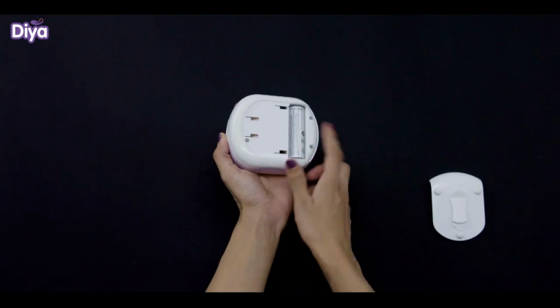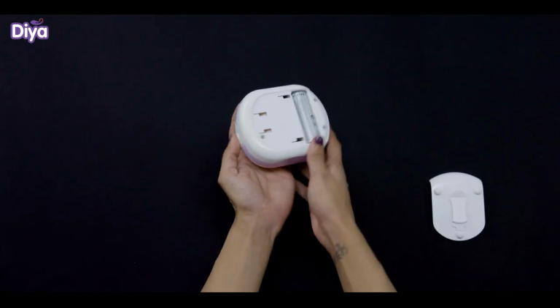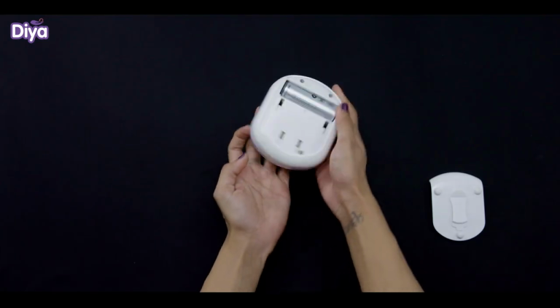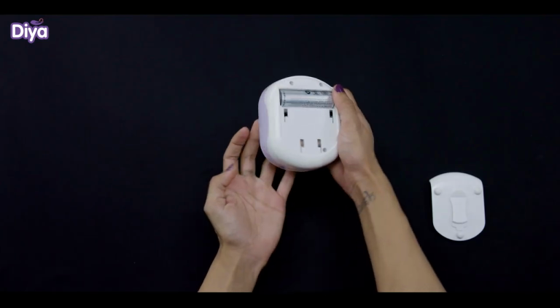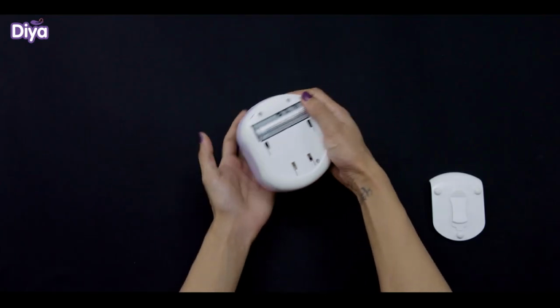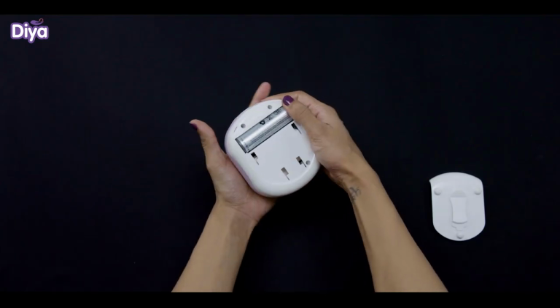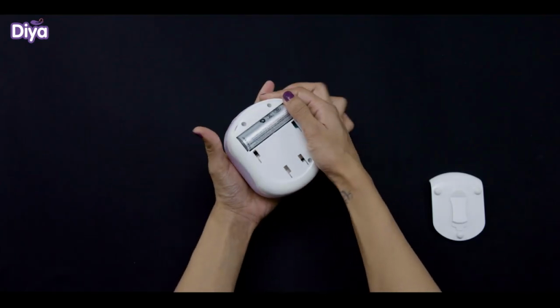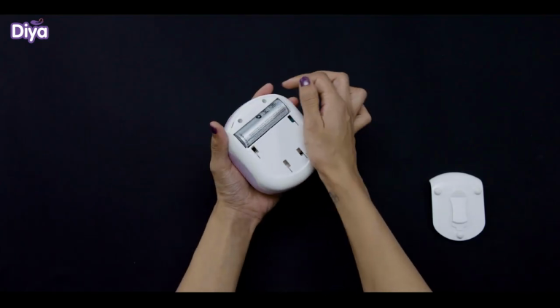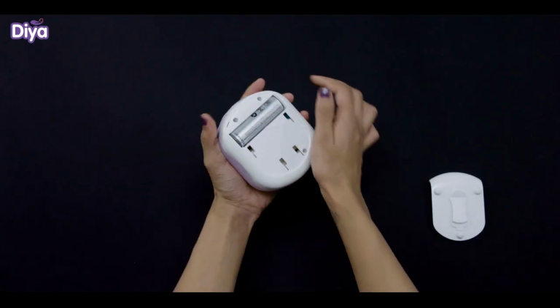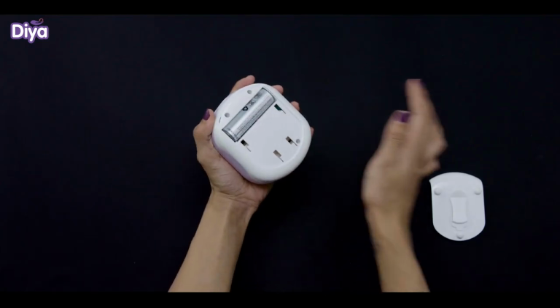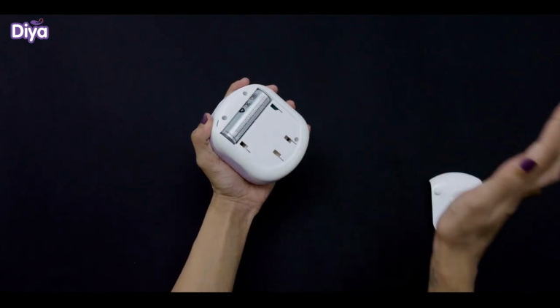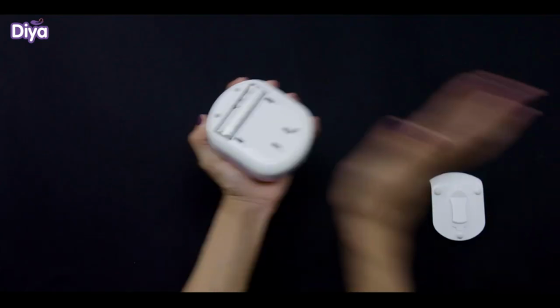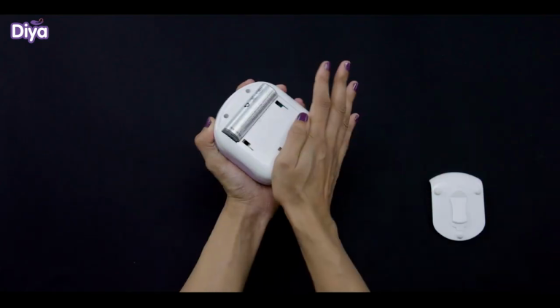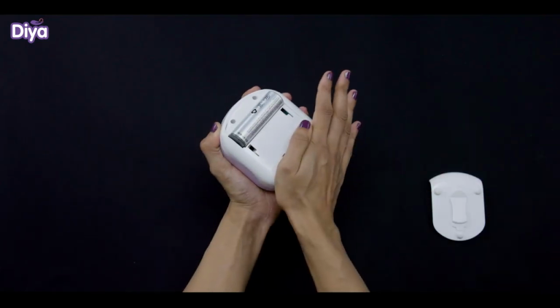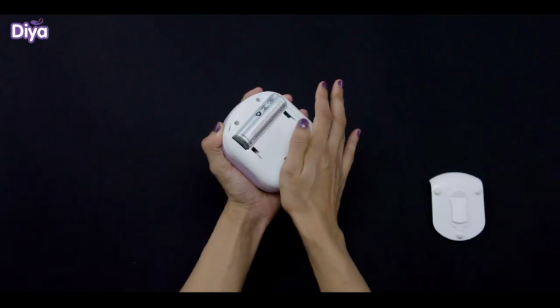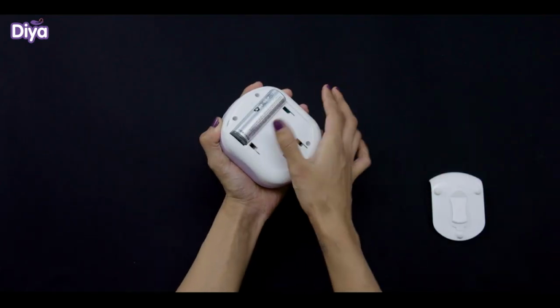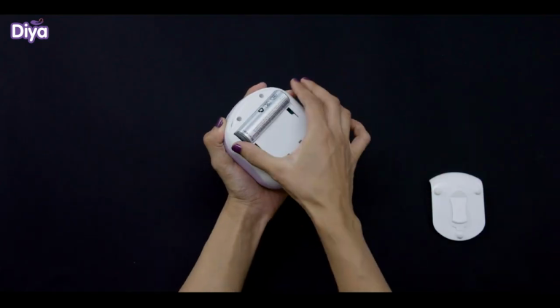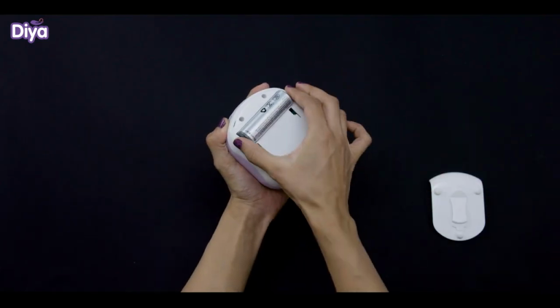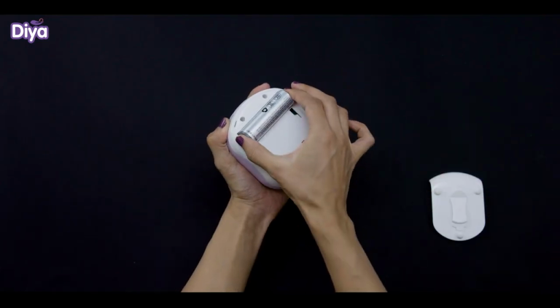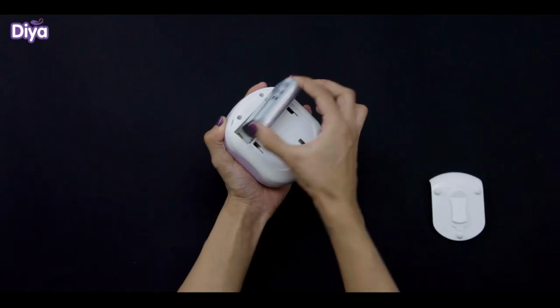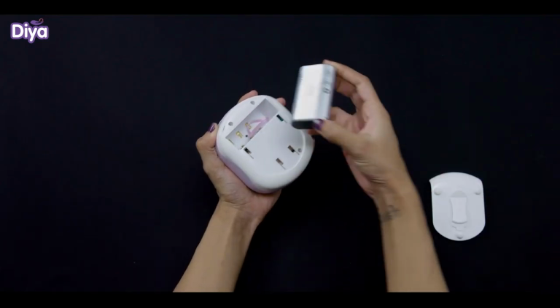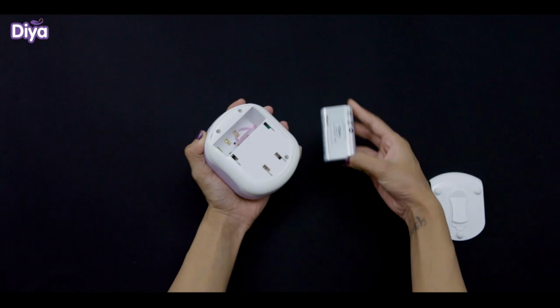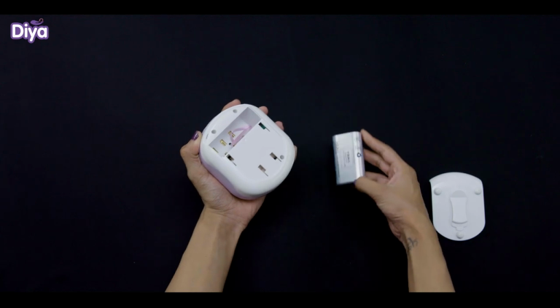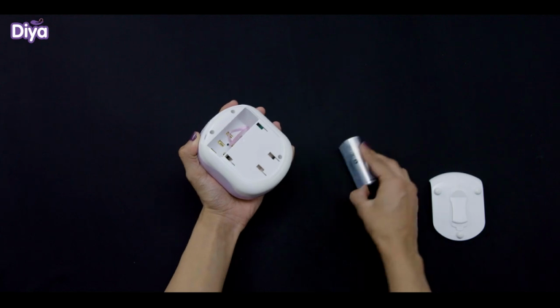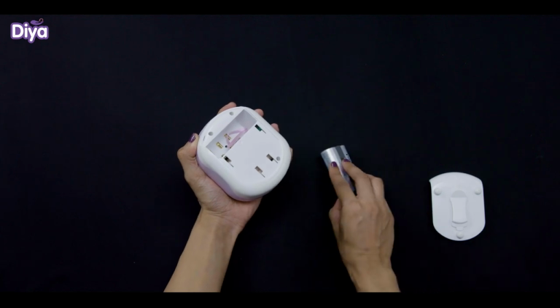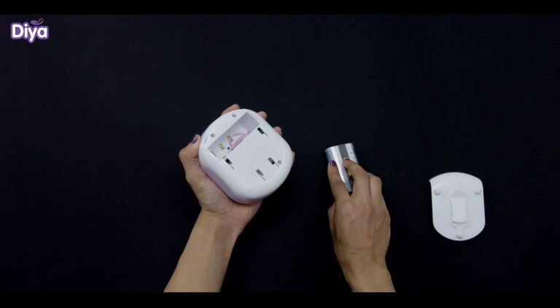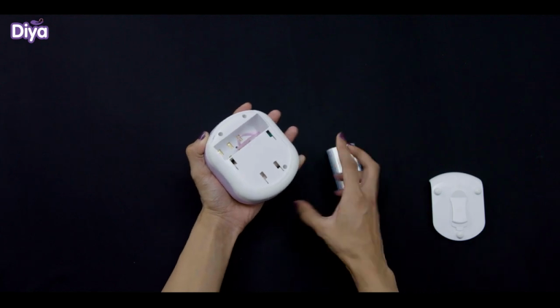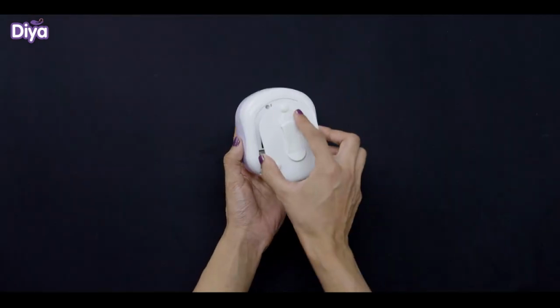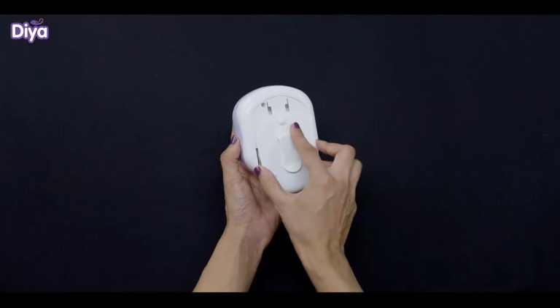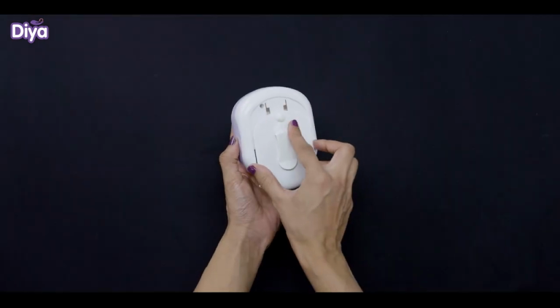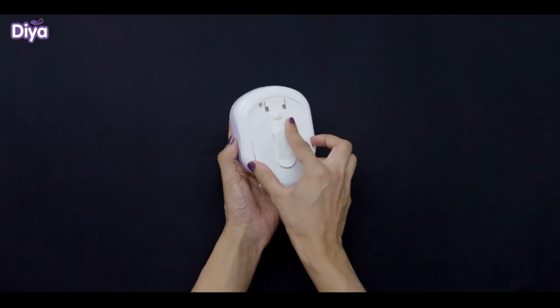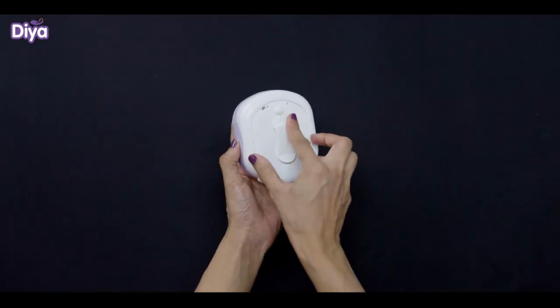In case you forget to keep the ping string out, you can still remove the battery like this. Now cover it up.